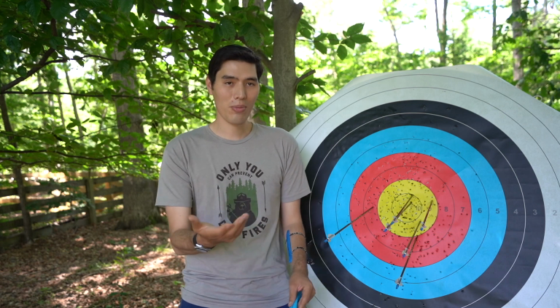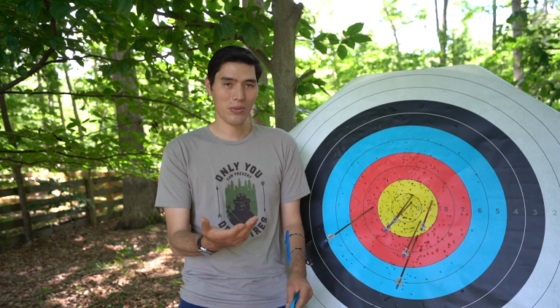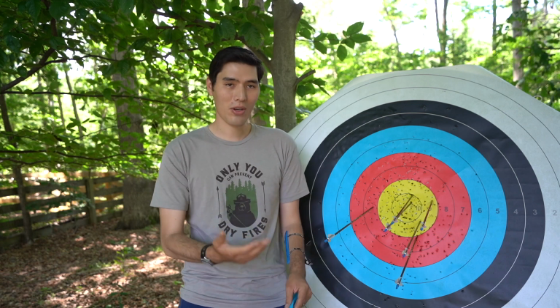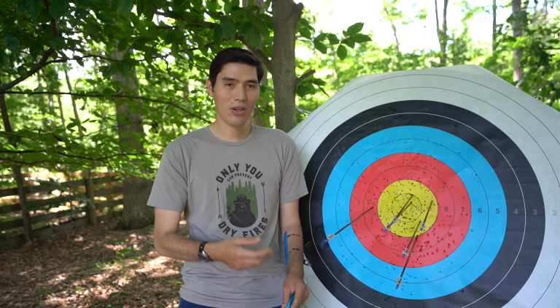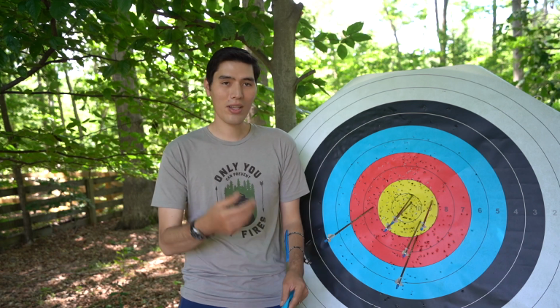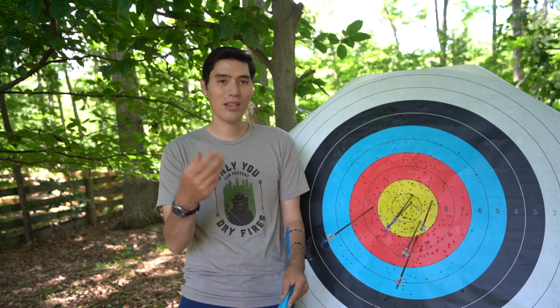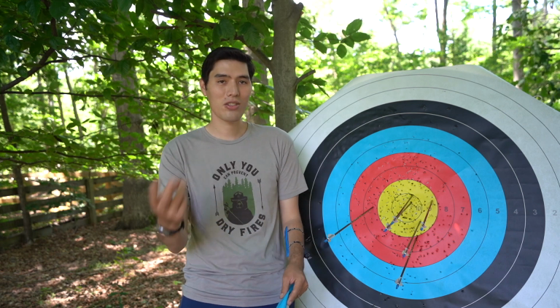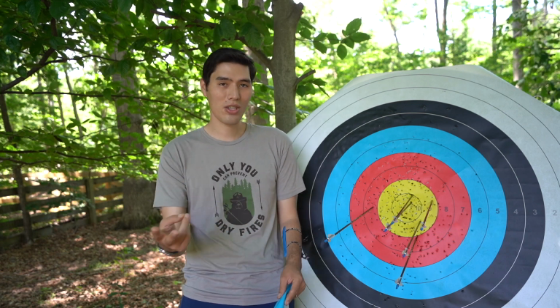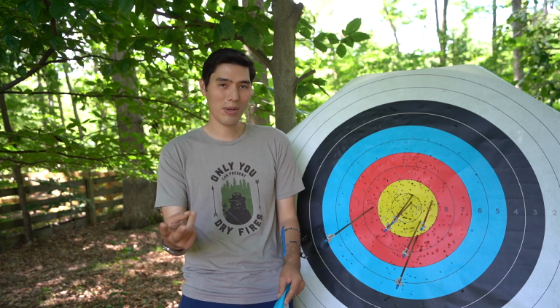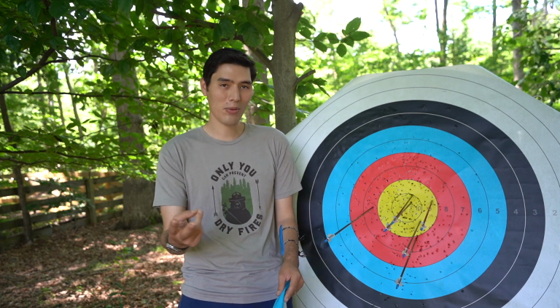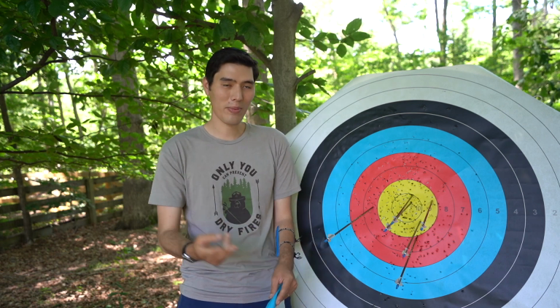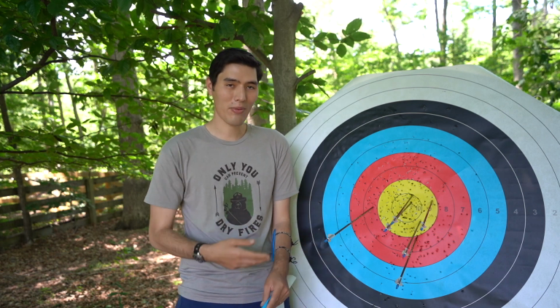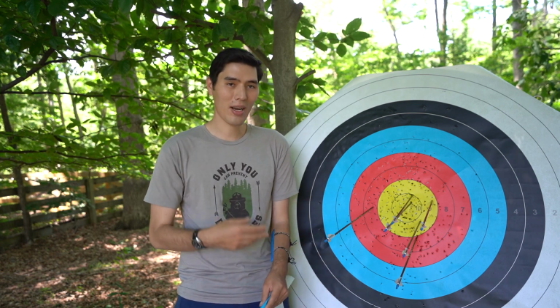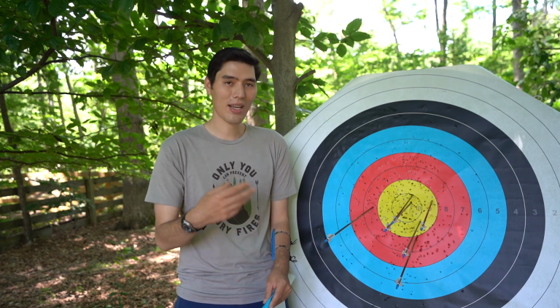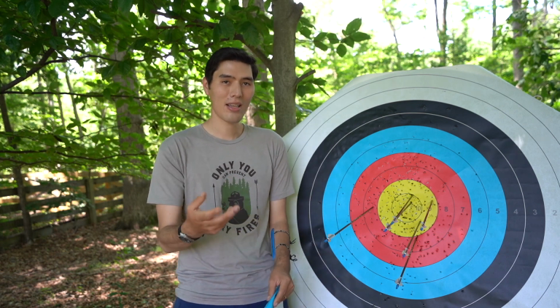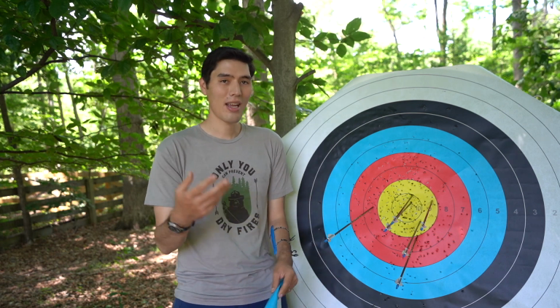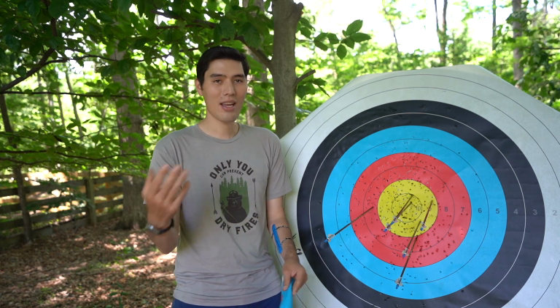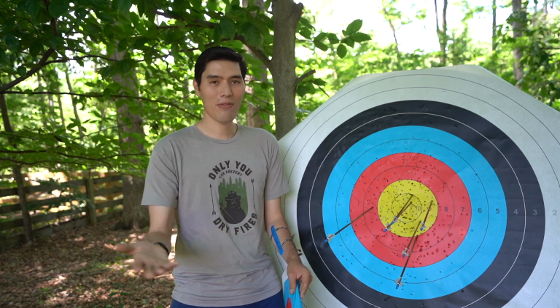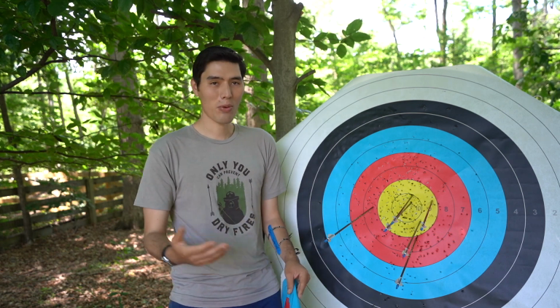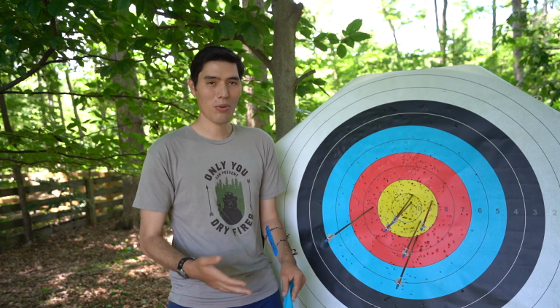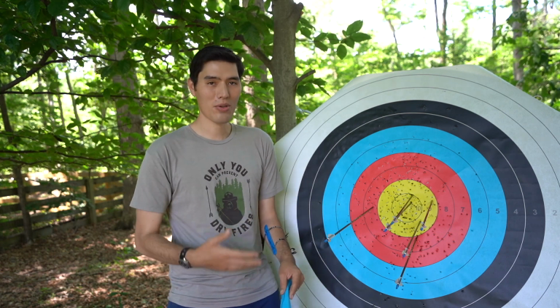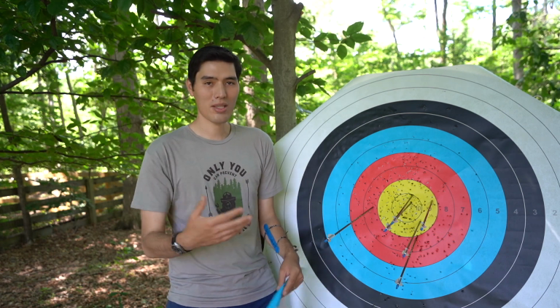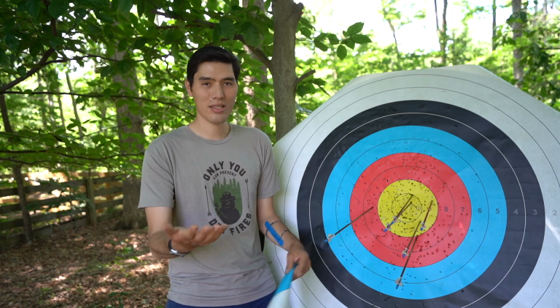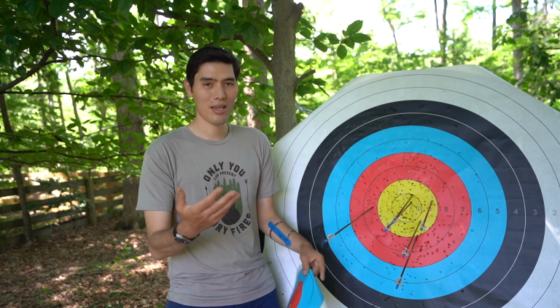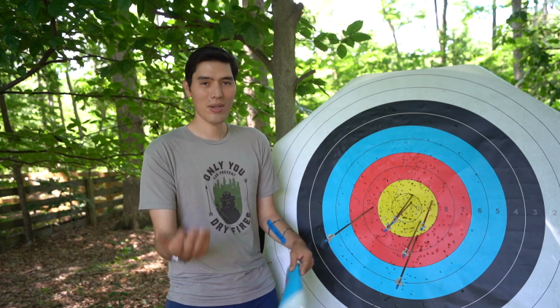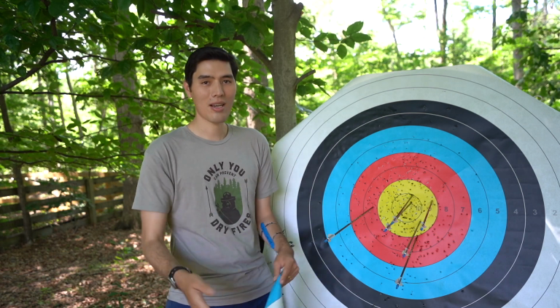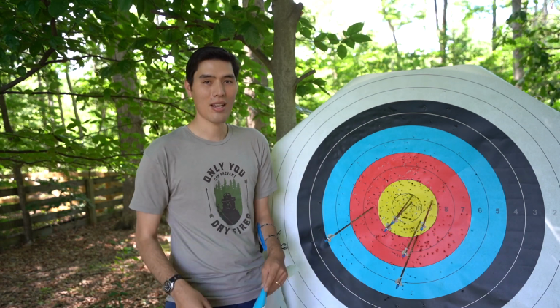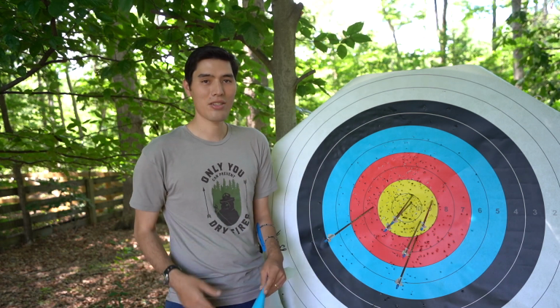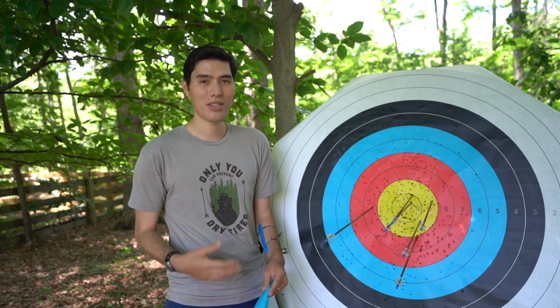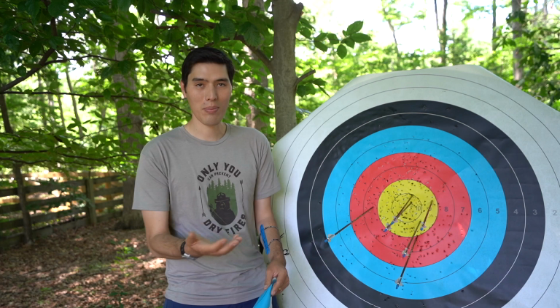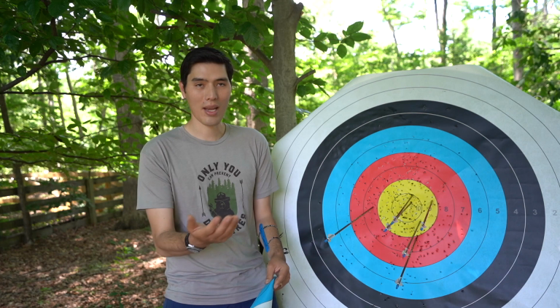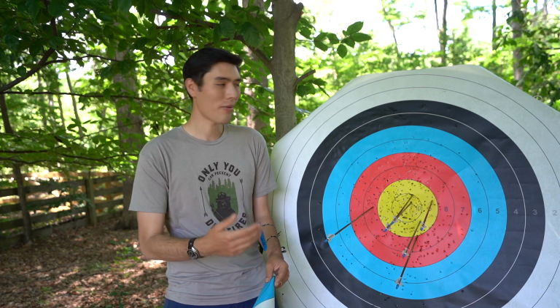One person will be calling, two people will be writing, and the fourth person is going to be kind of just helping out.